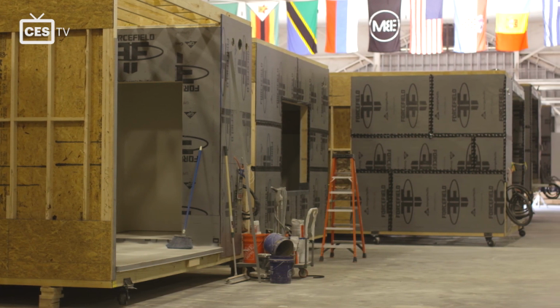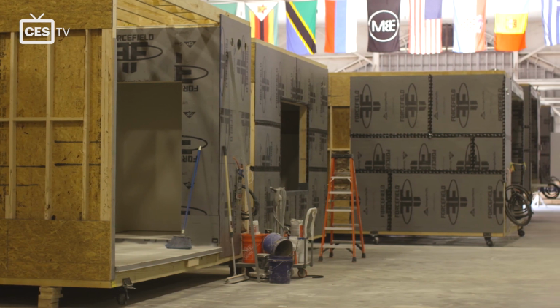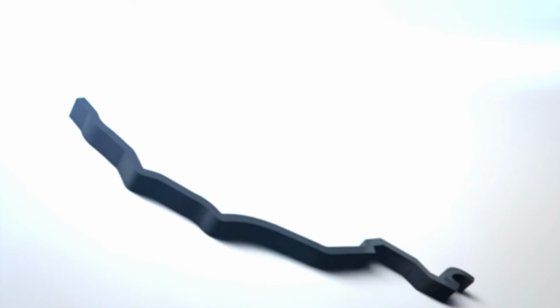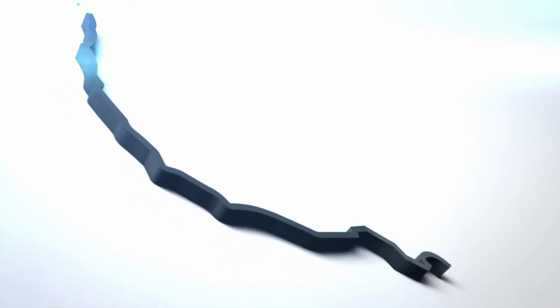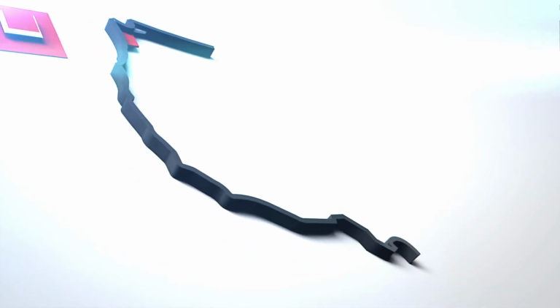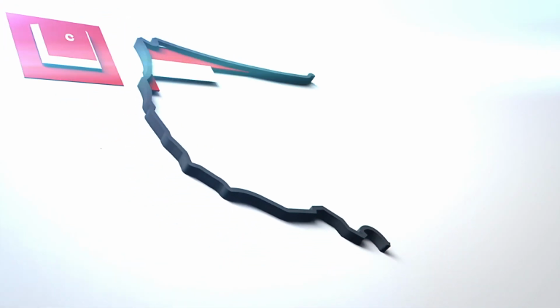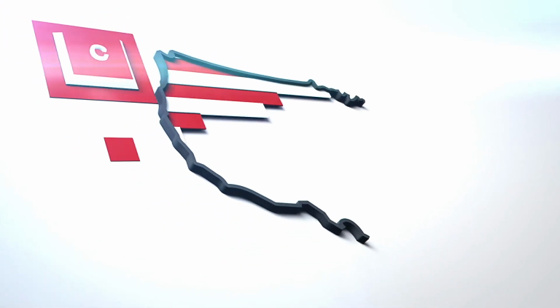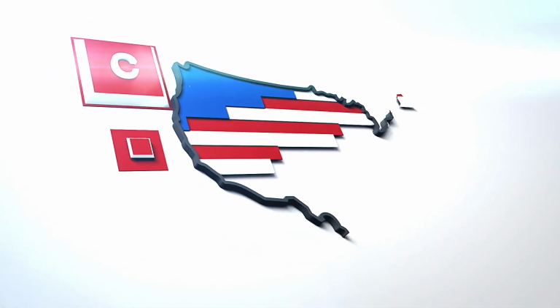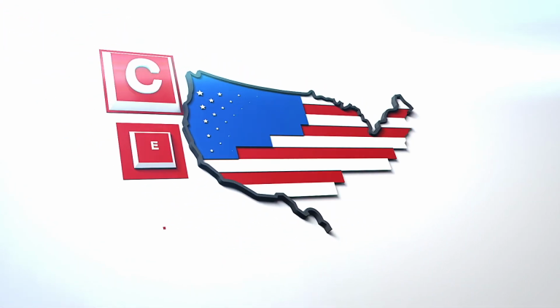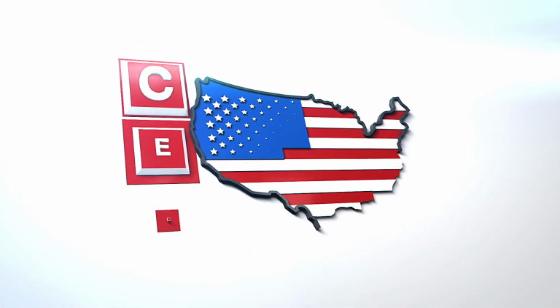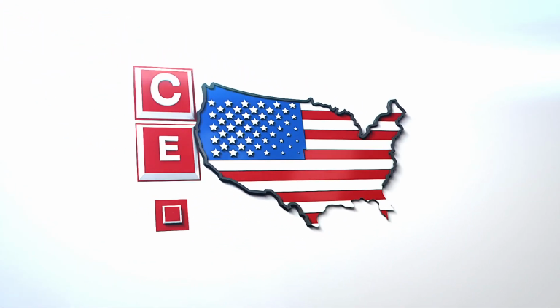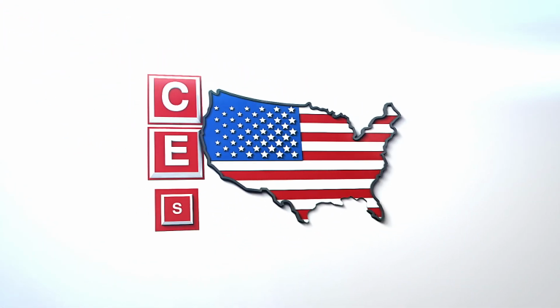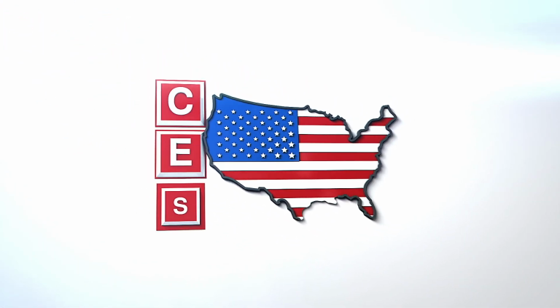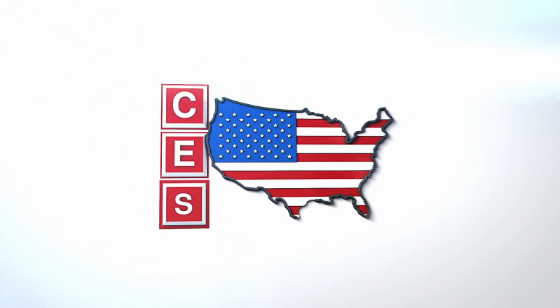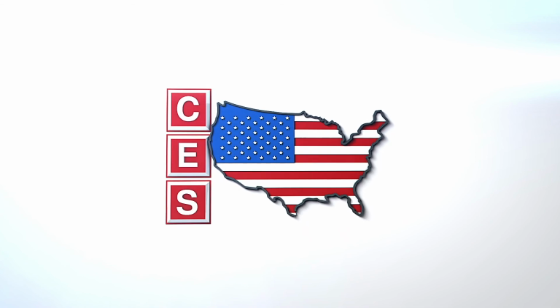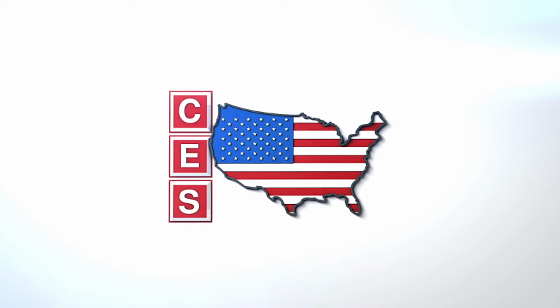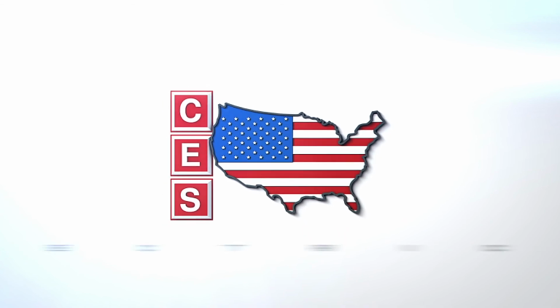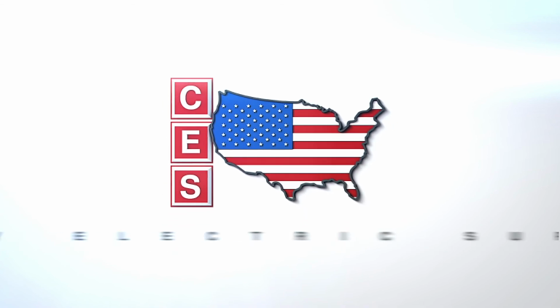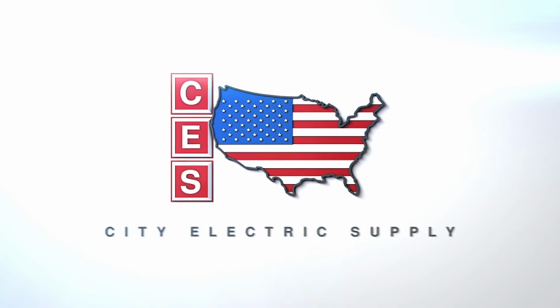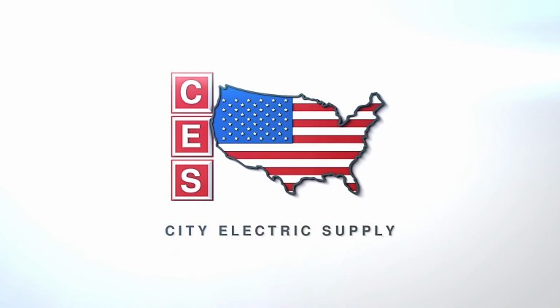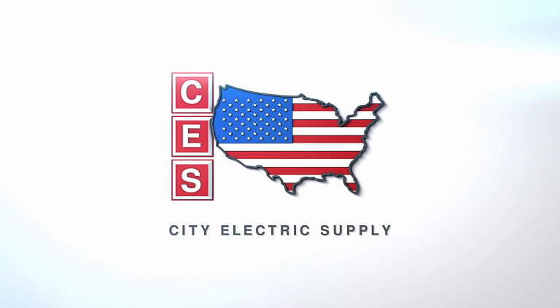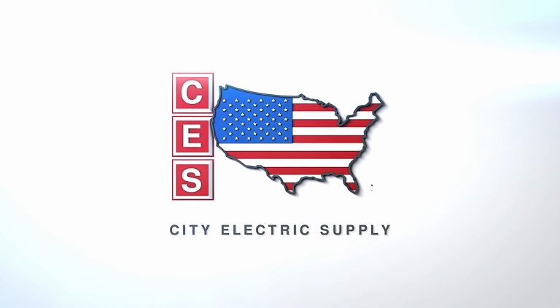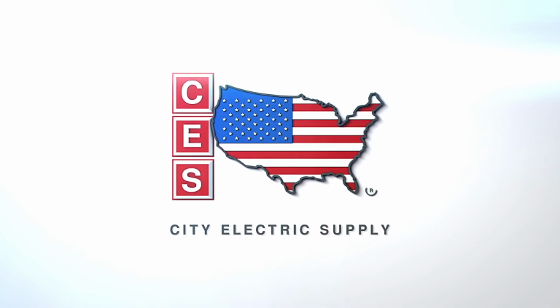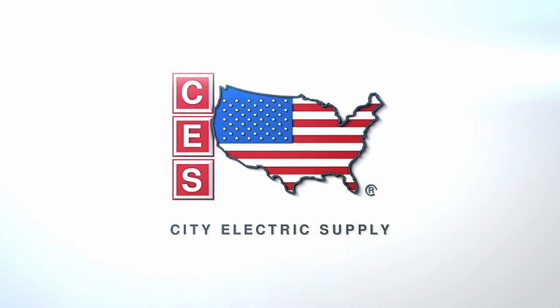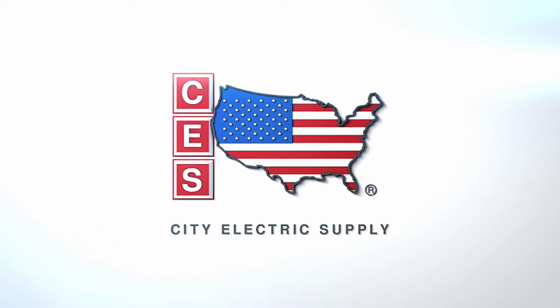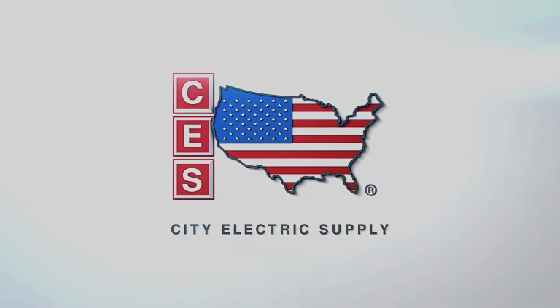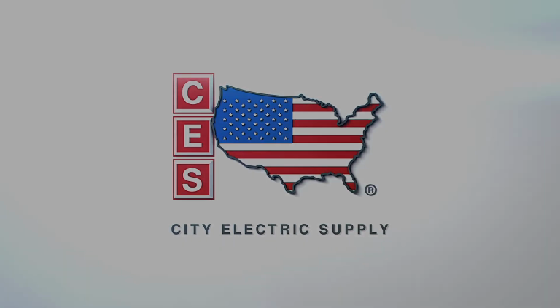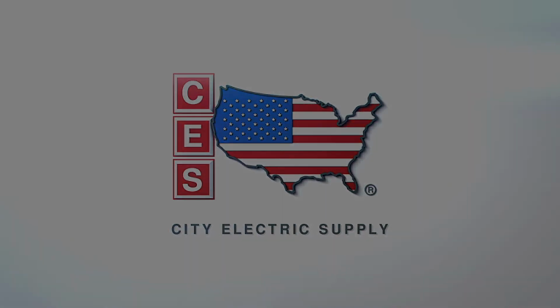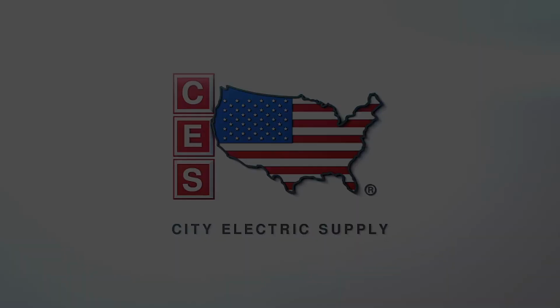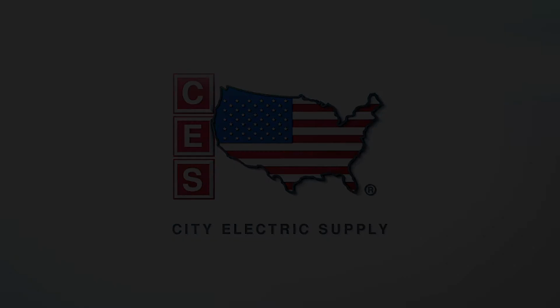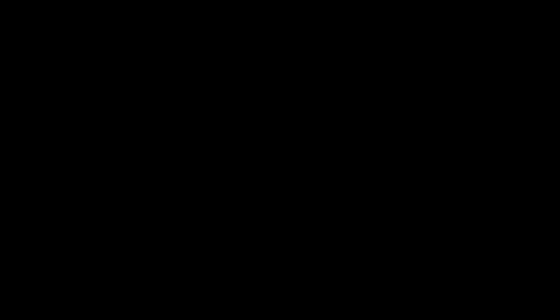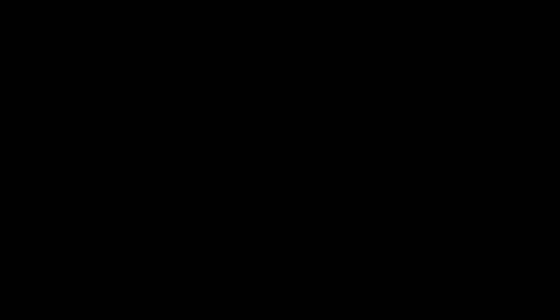You're watching CES TV. CES — proudly supplying communities since 1983.